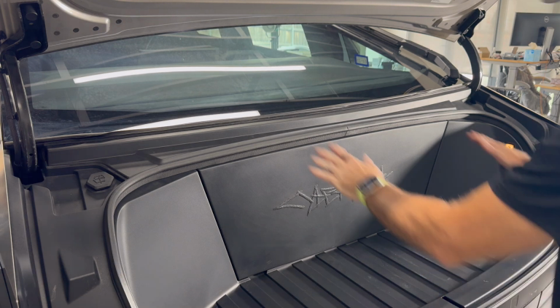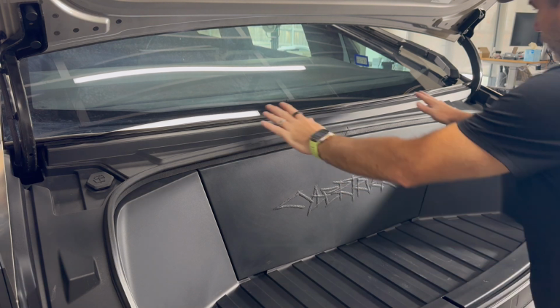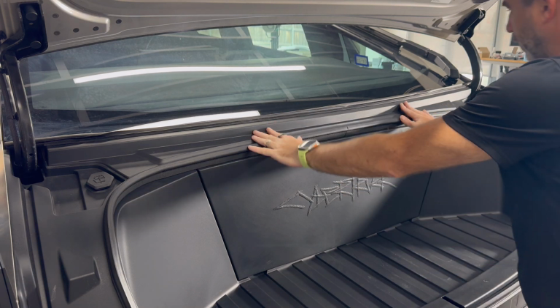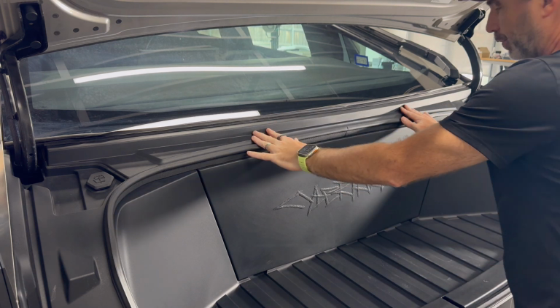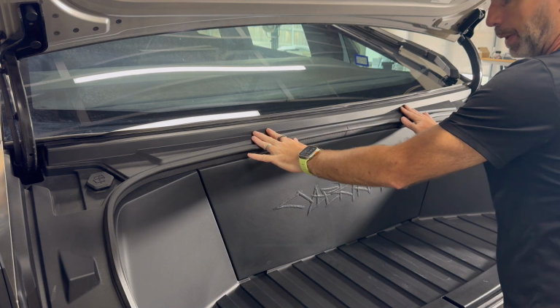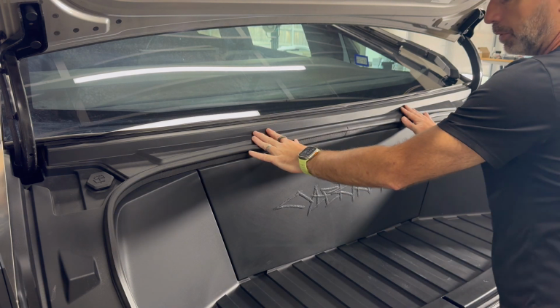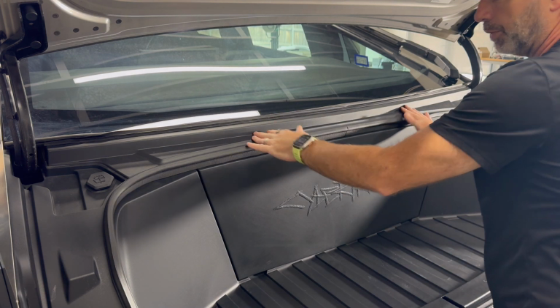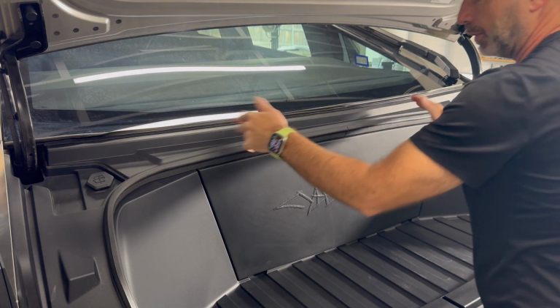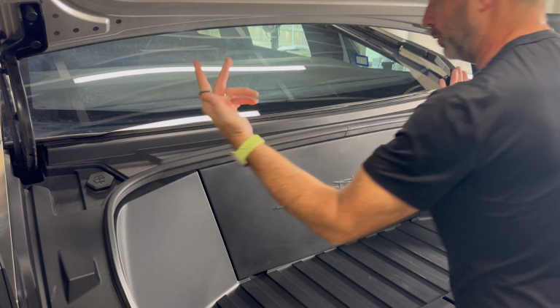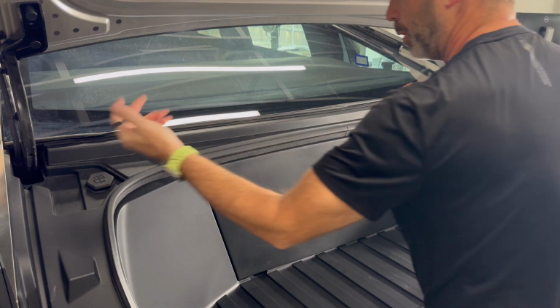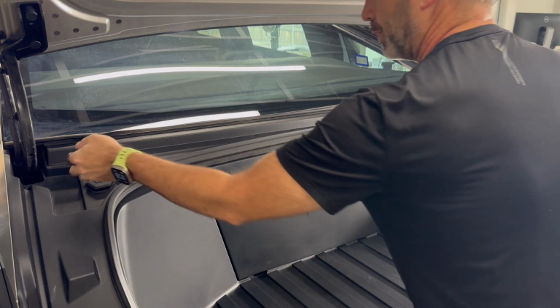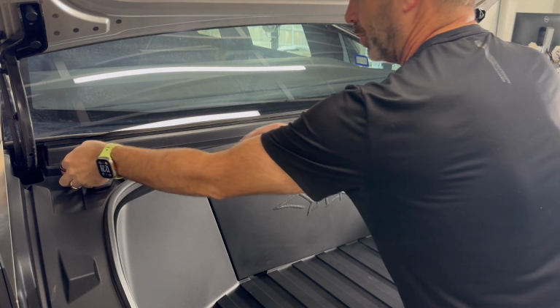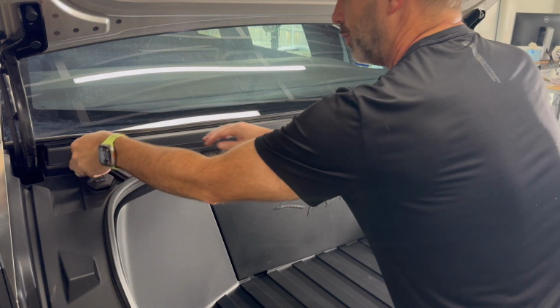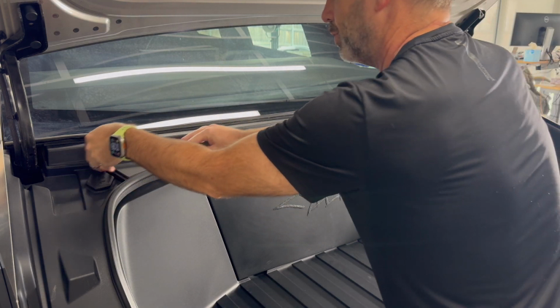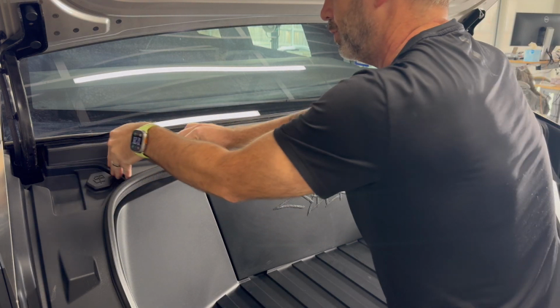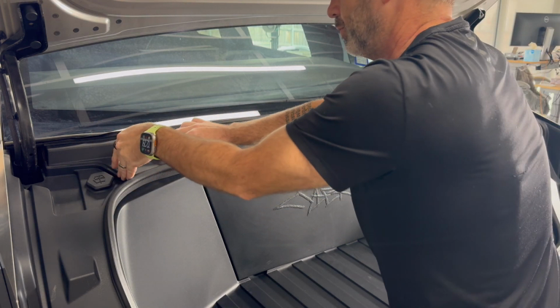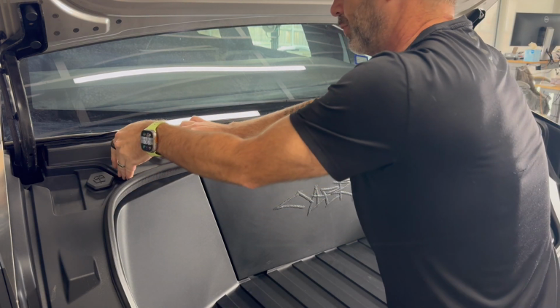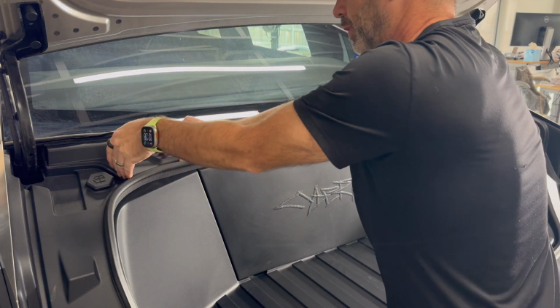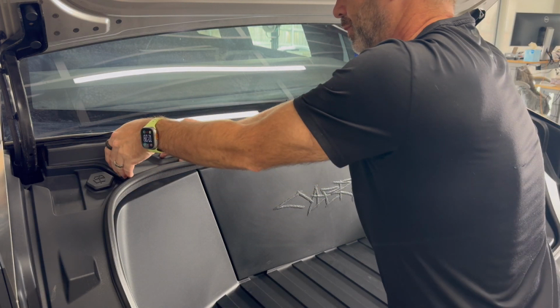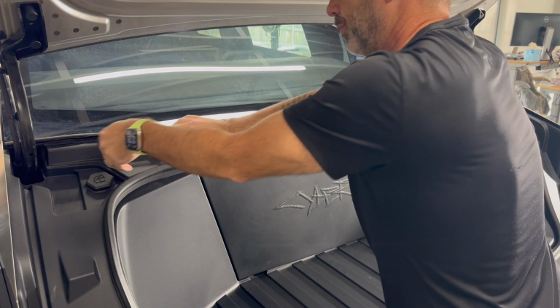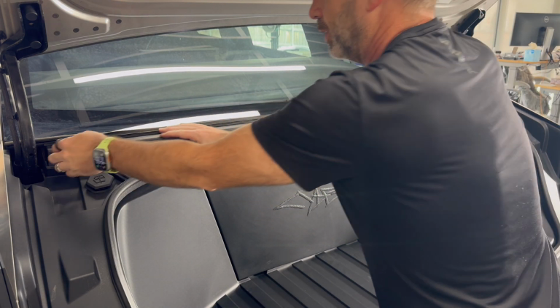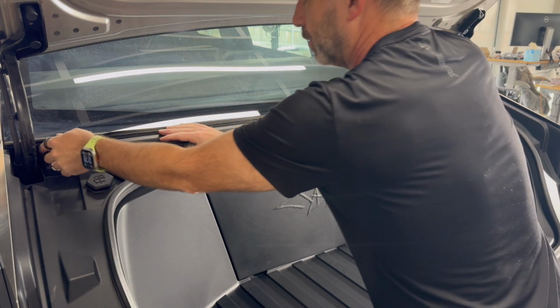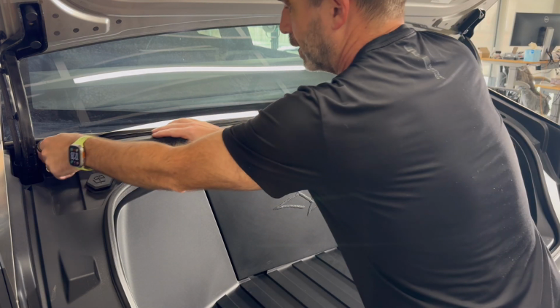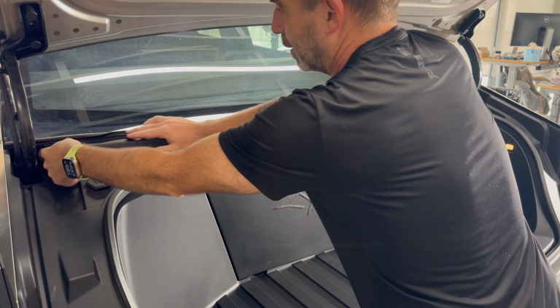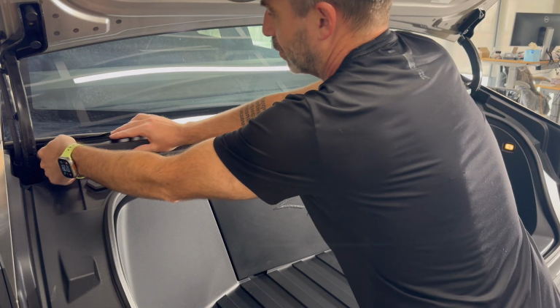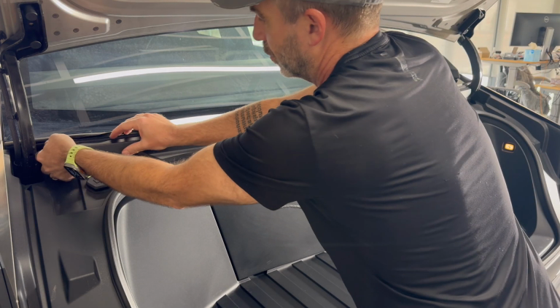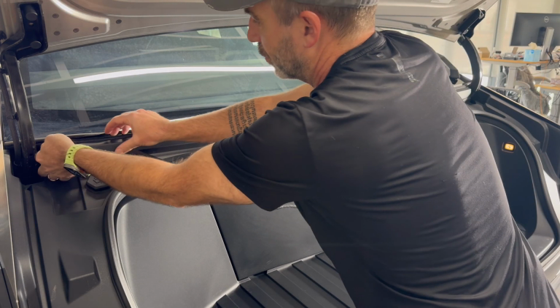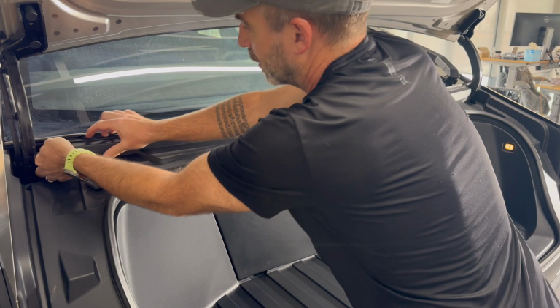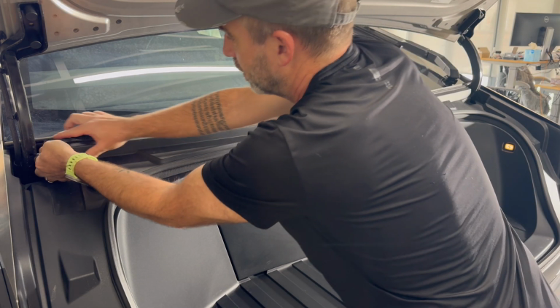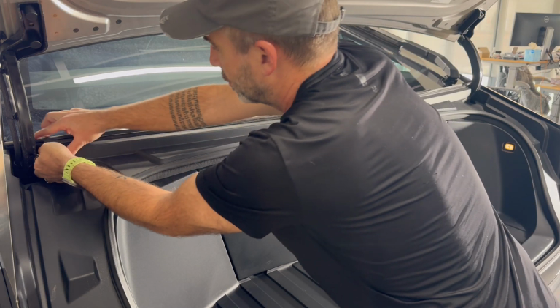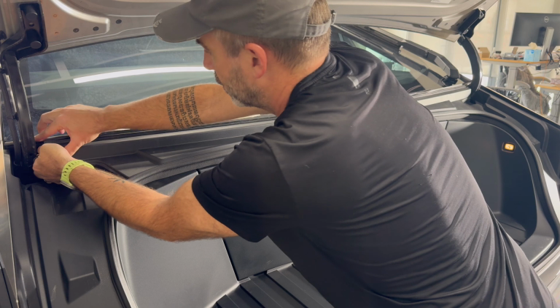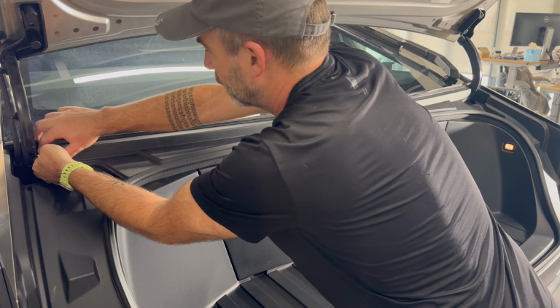Once you've got the frunk open, this is the service panel. You need to pop this off — just kind of lift it. You don't need any tools really to do it, just got to get an edge up.